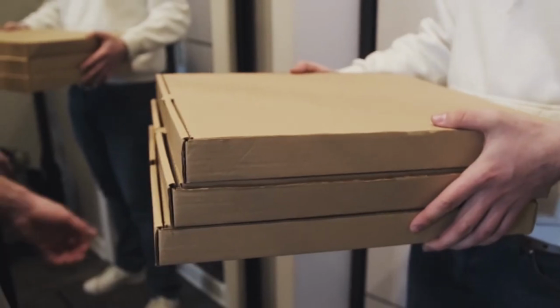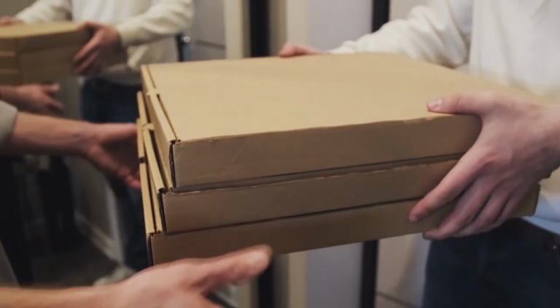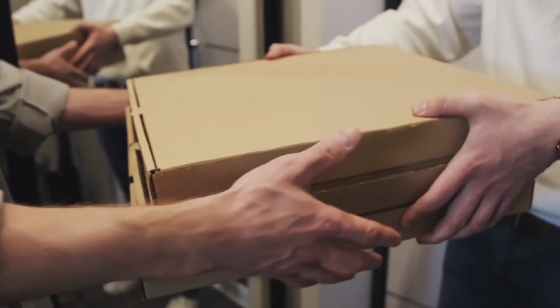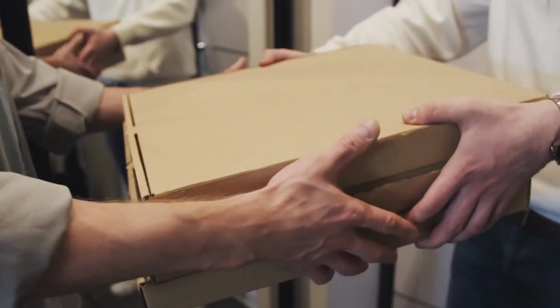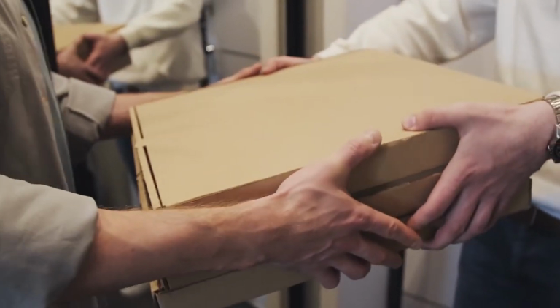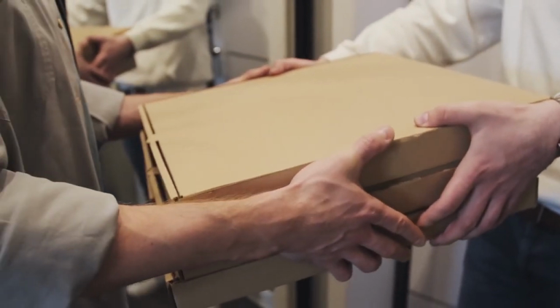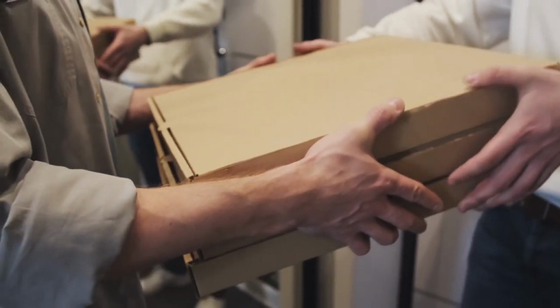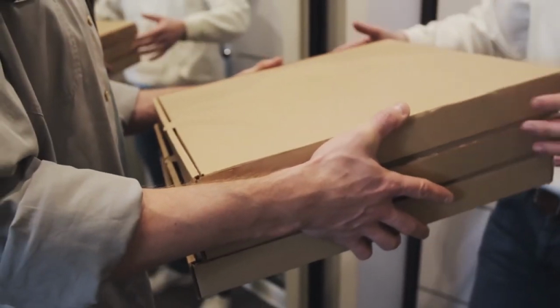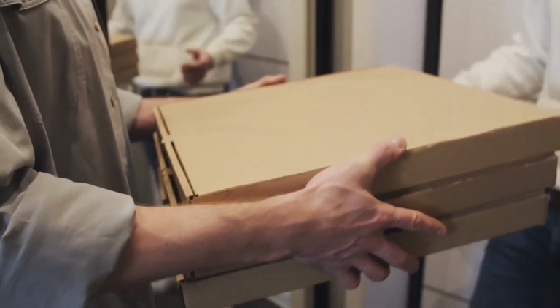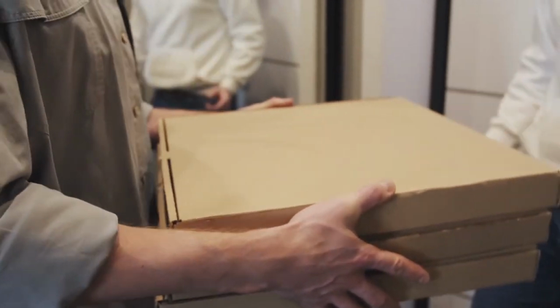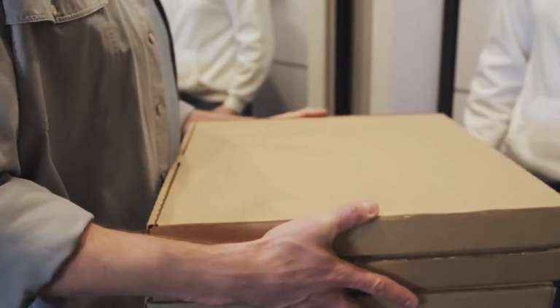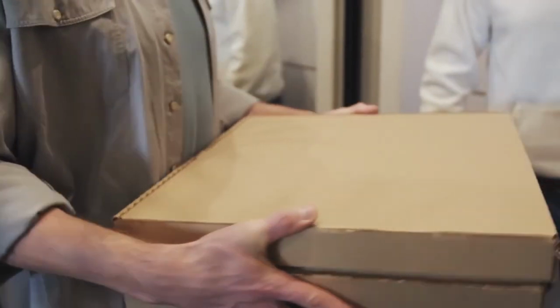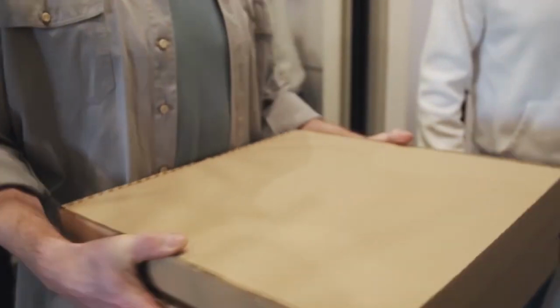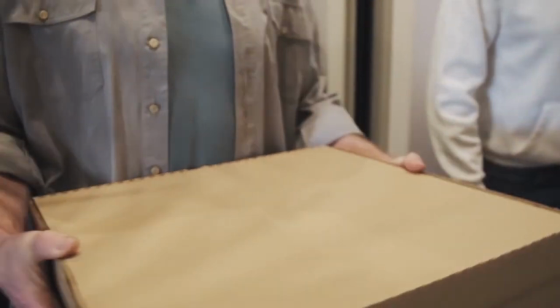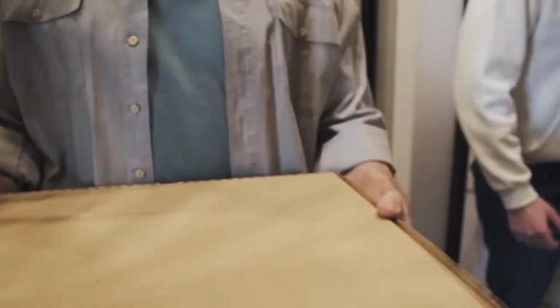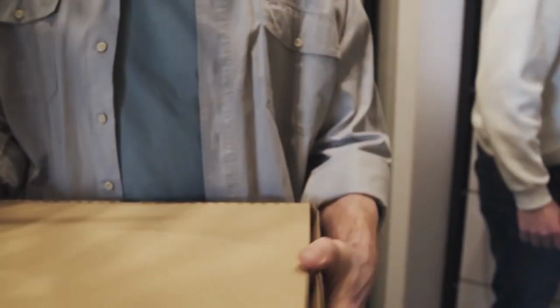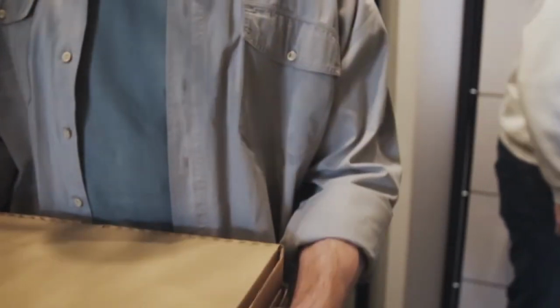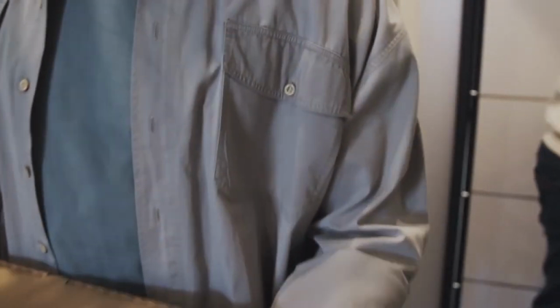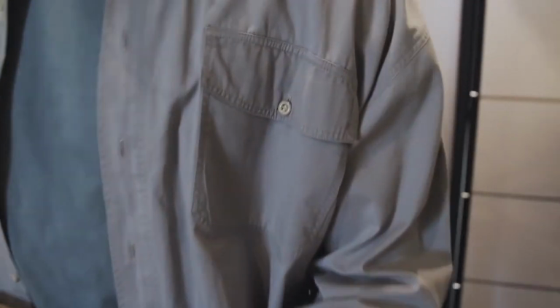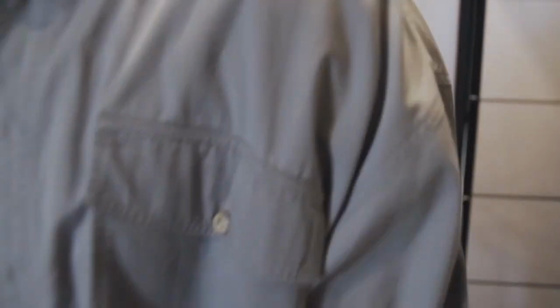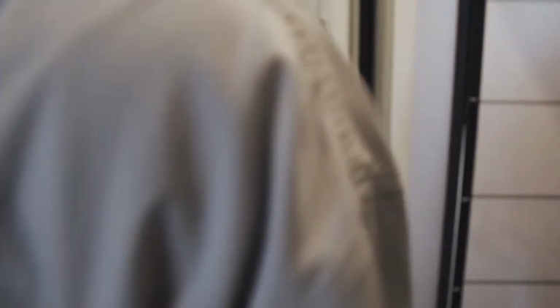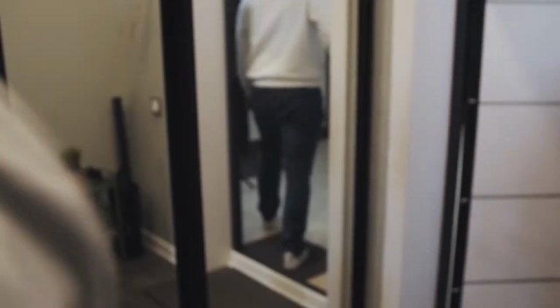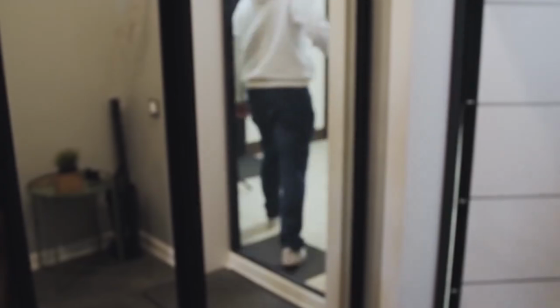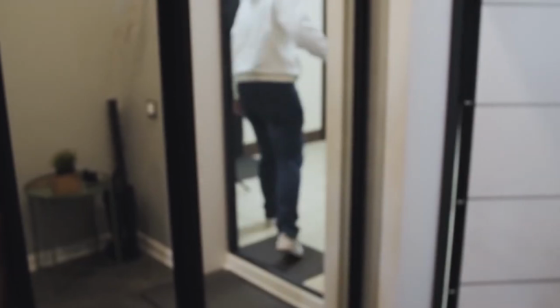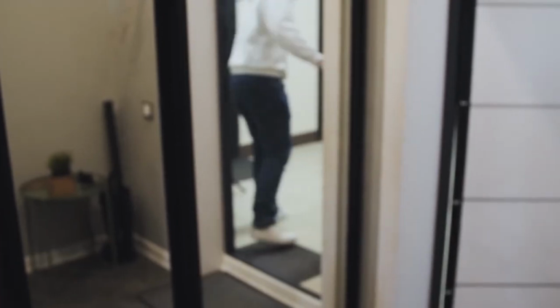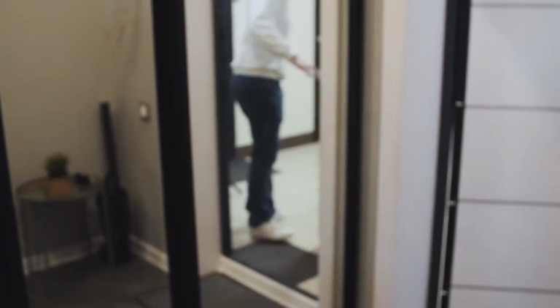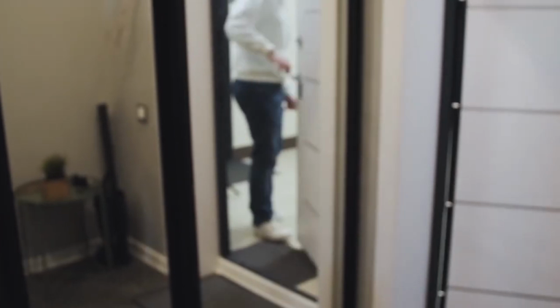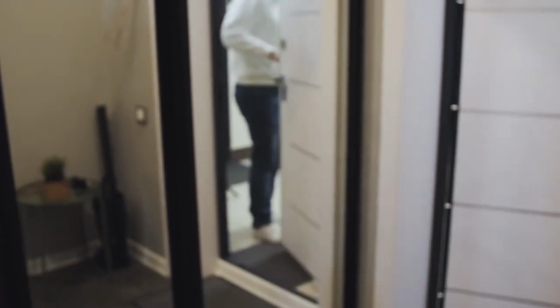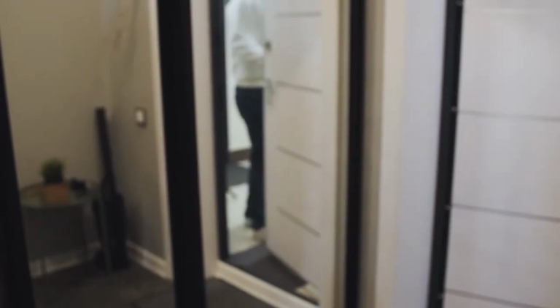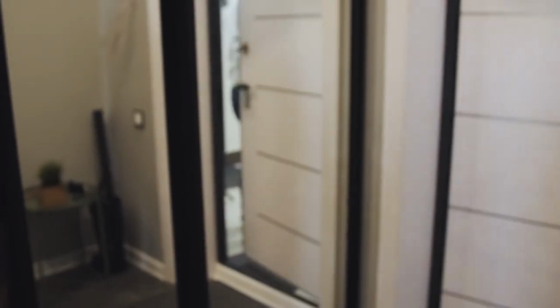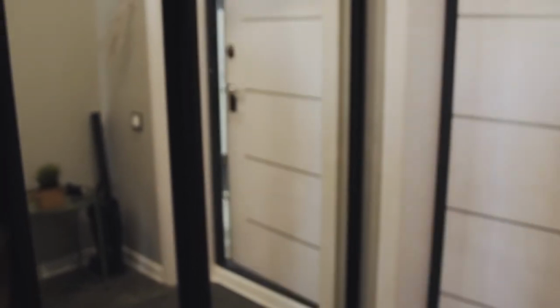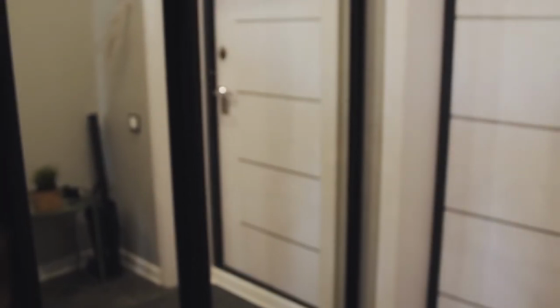So there you have it — you now know the answer to pizza's biggest questions. You might think twice the next time you order a pizza.